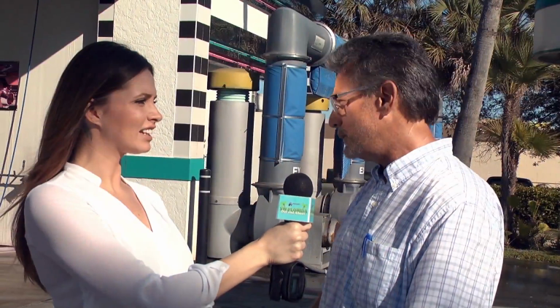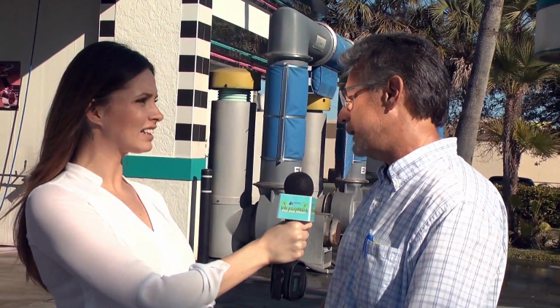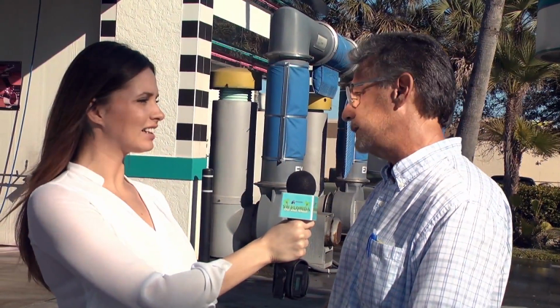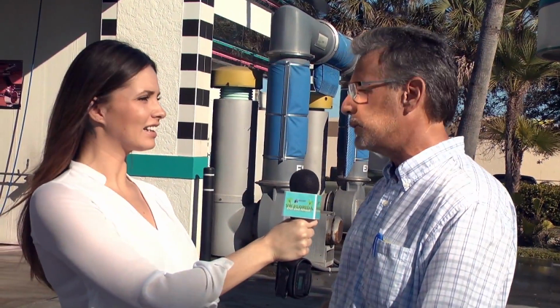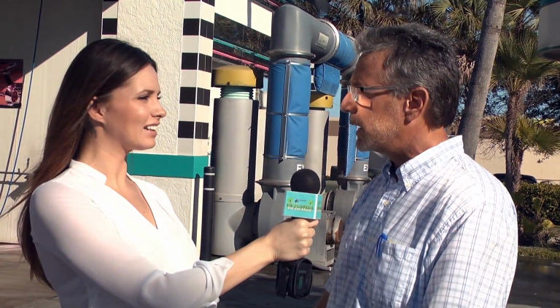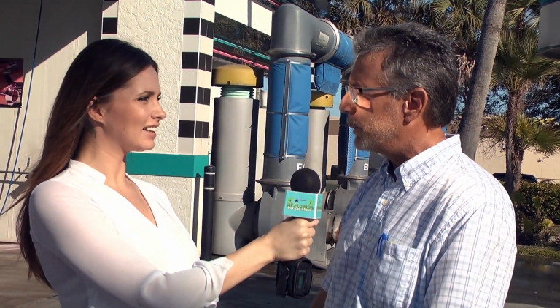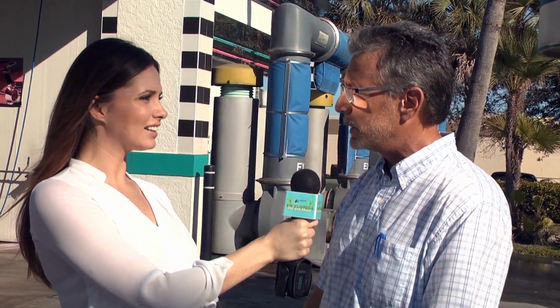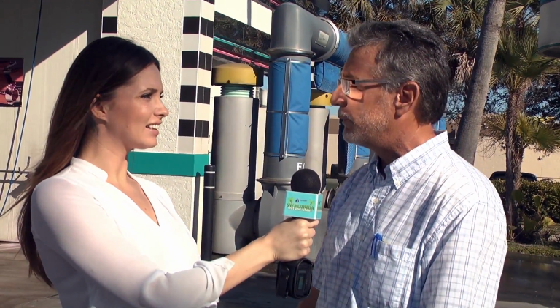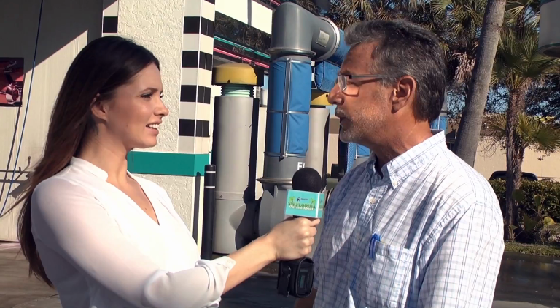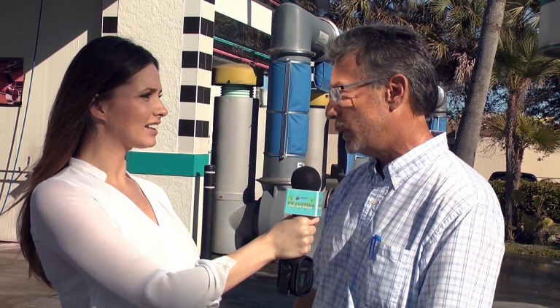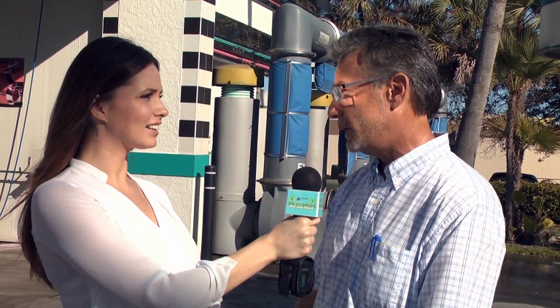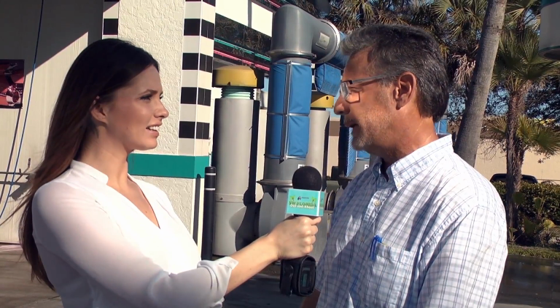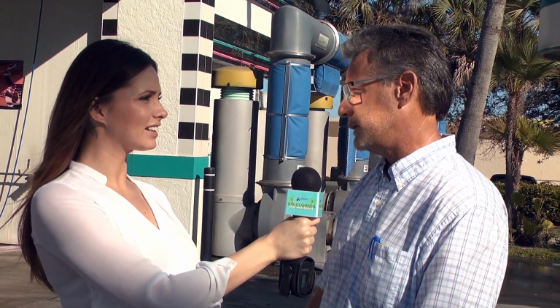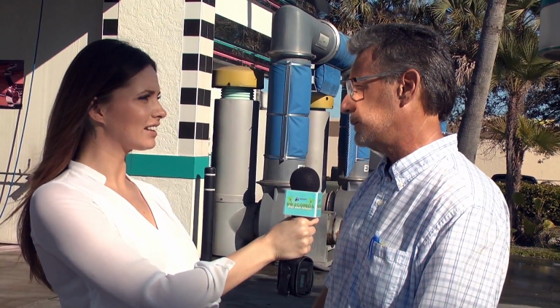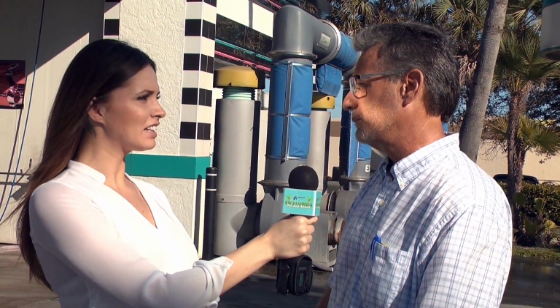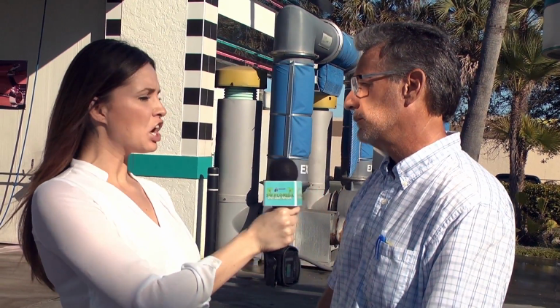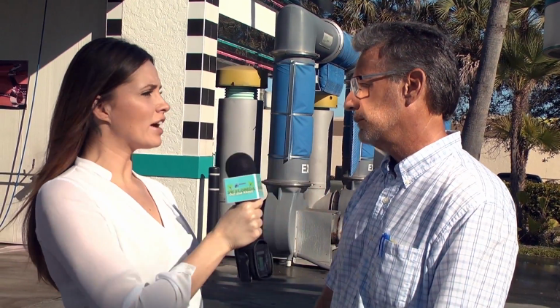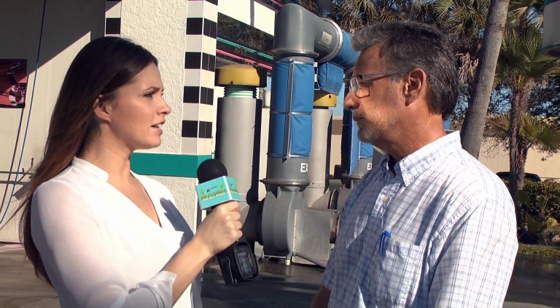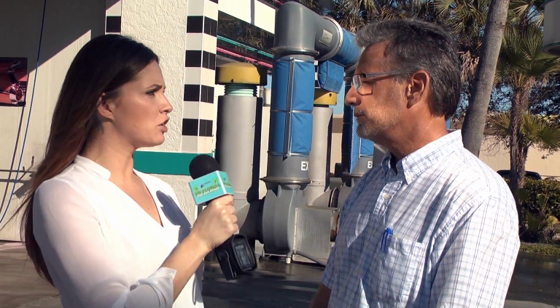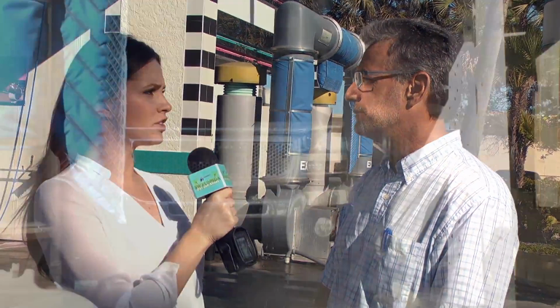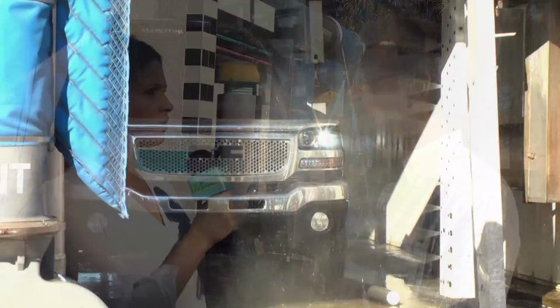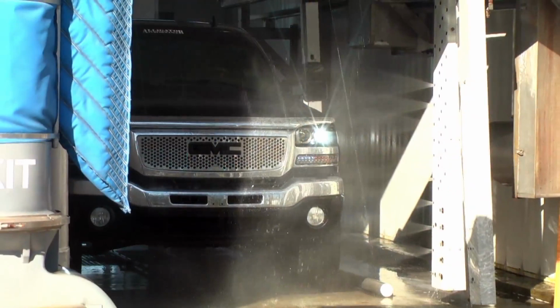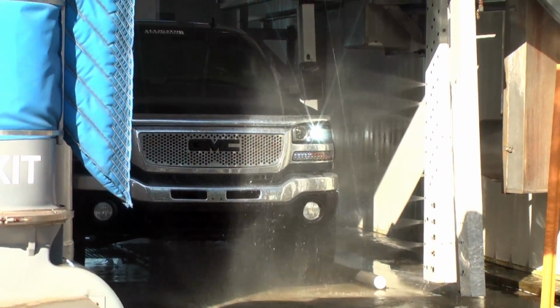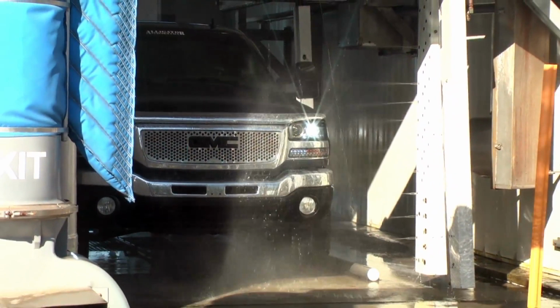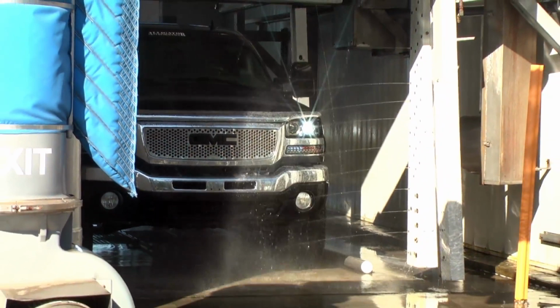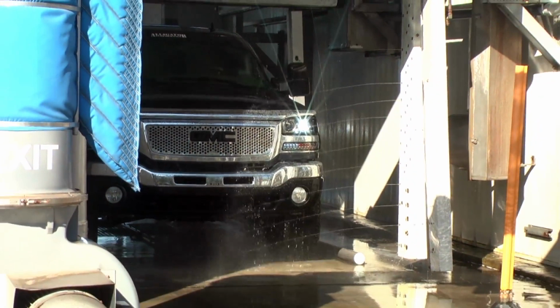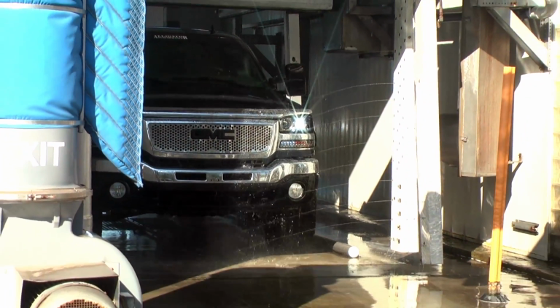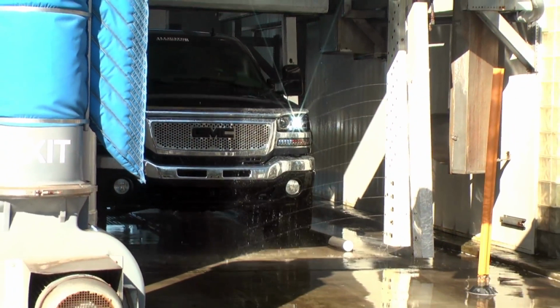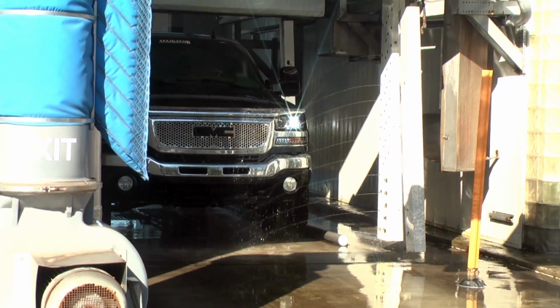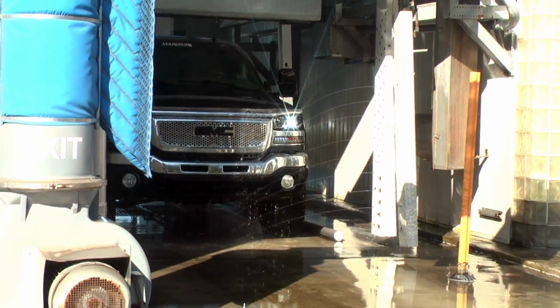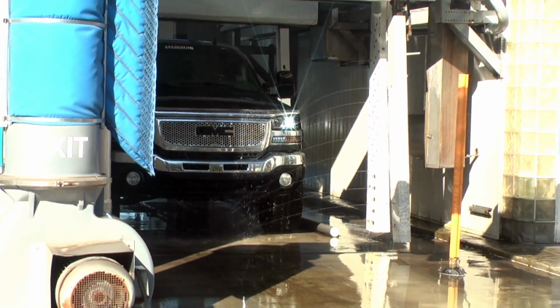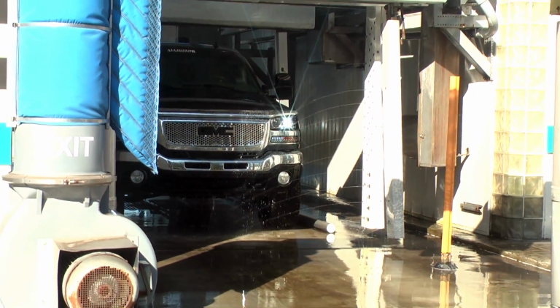Additionally, on the other side of the building, we've got twin automatics. I see that you have two automatic car washes — what are the differences between the two?